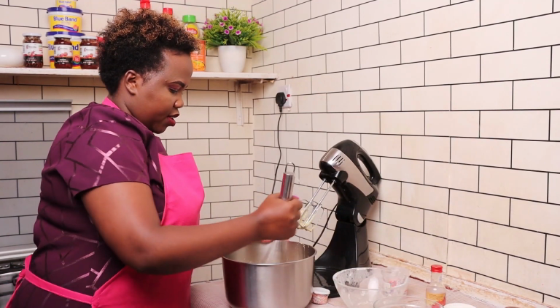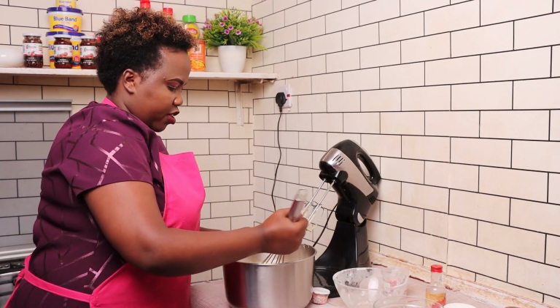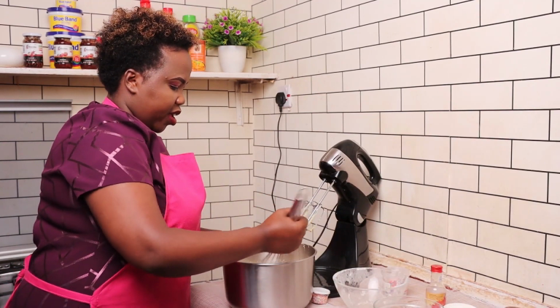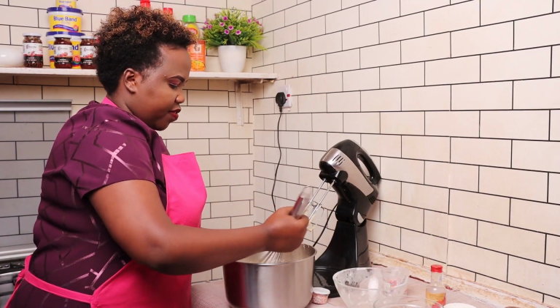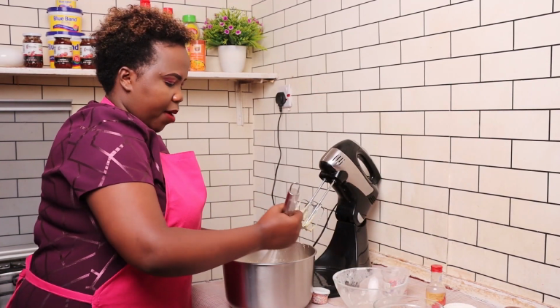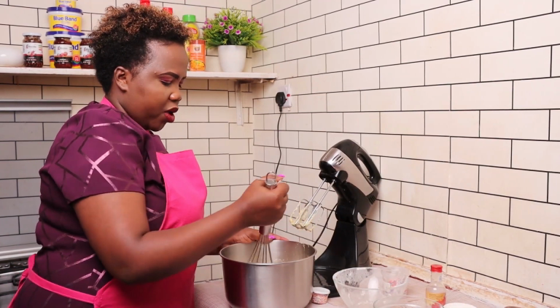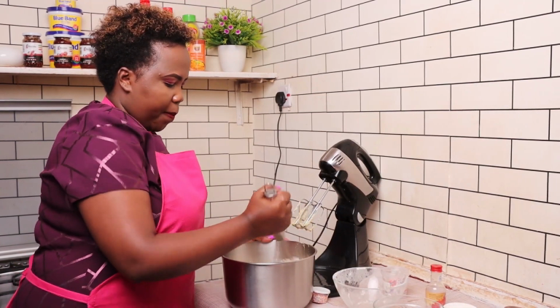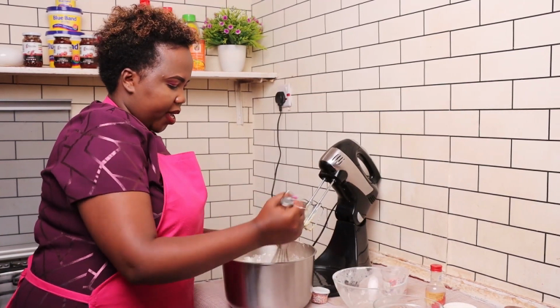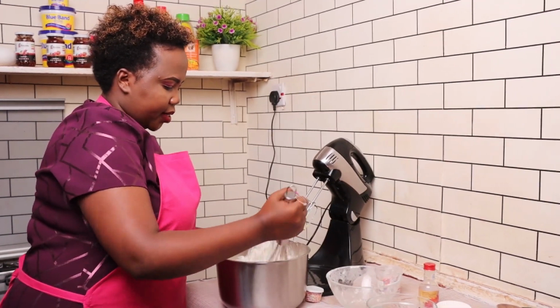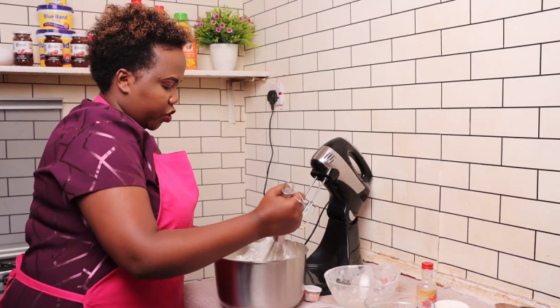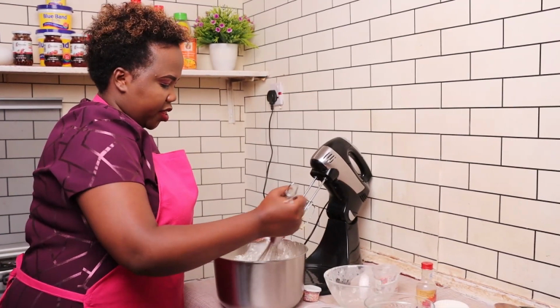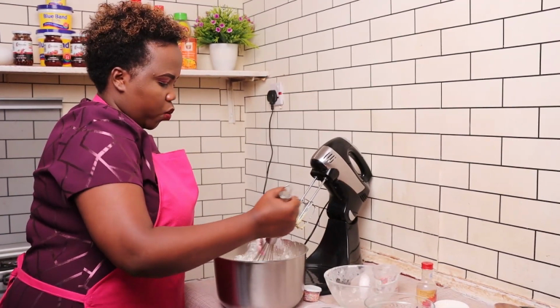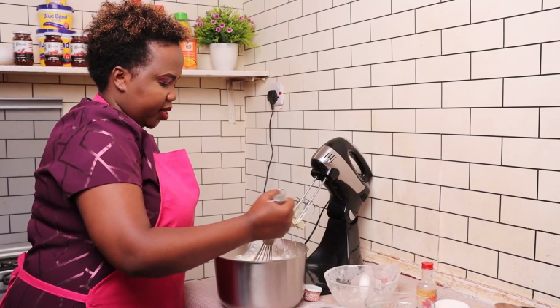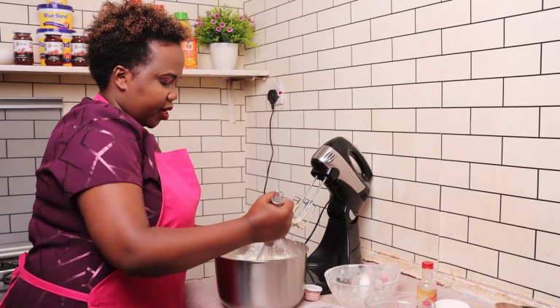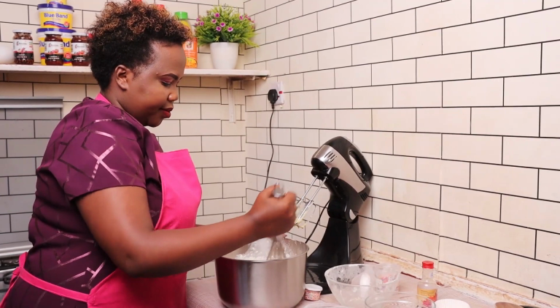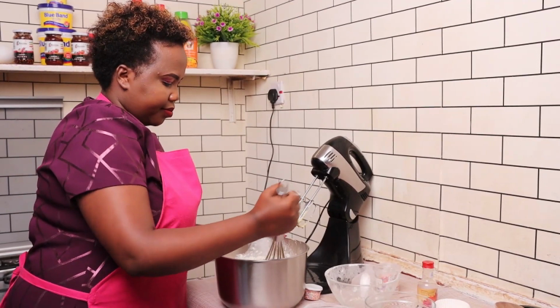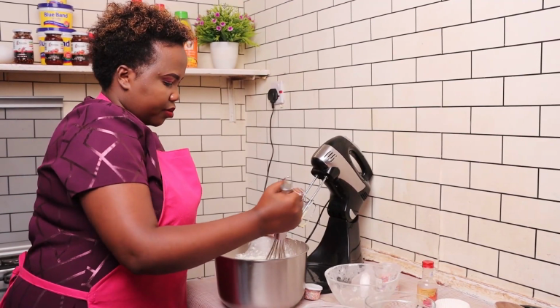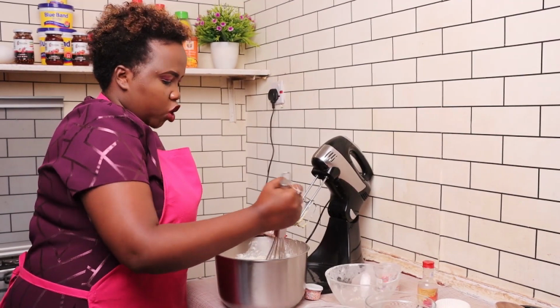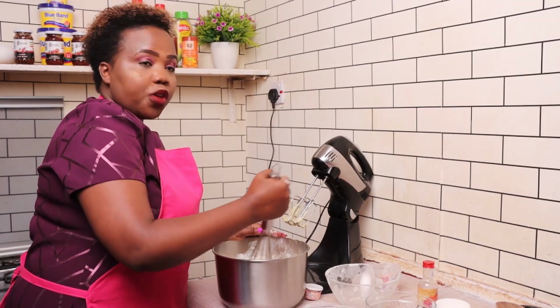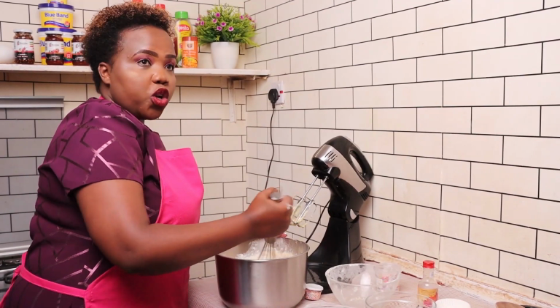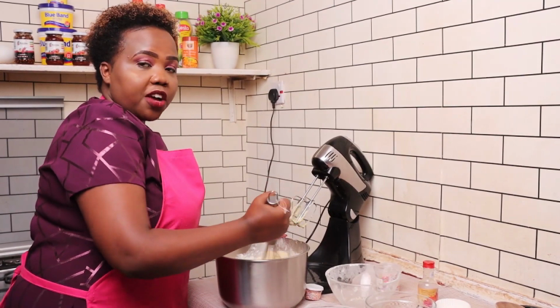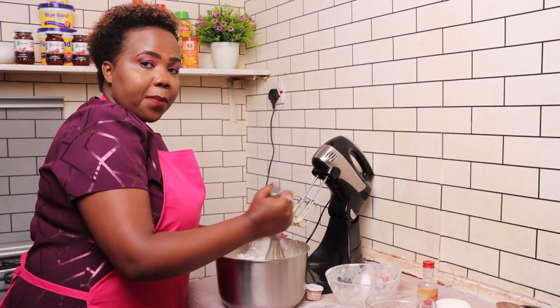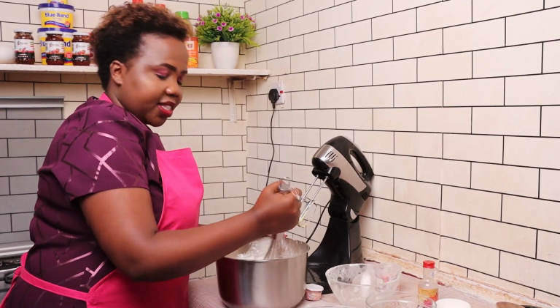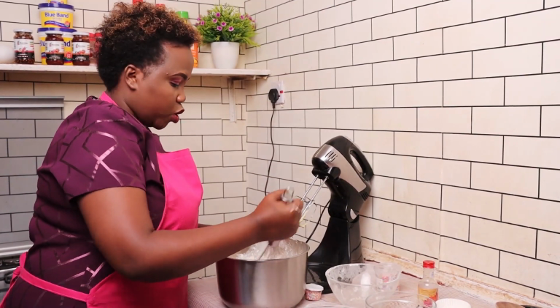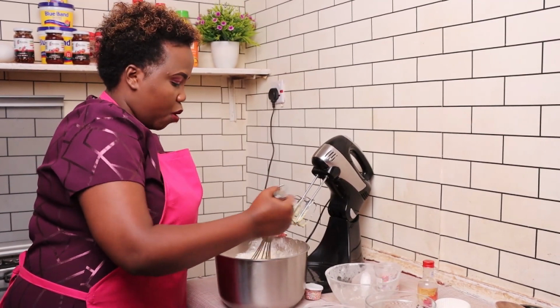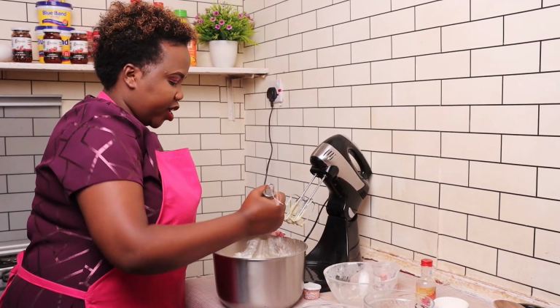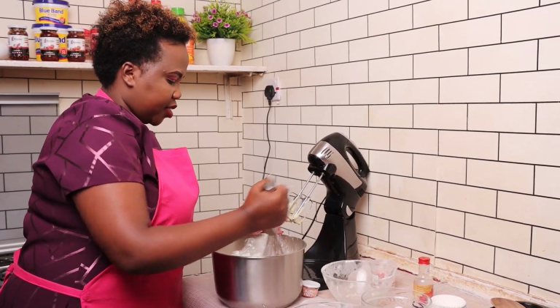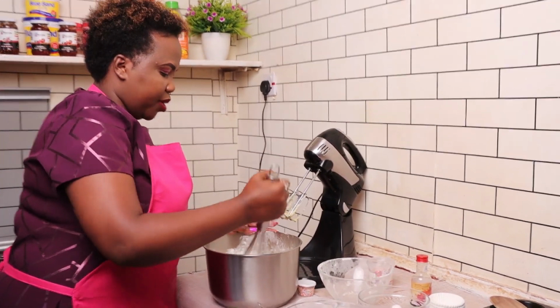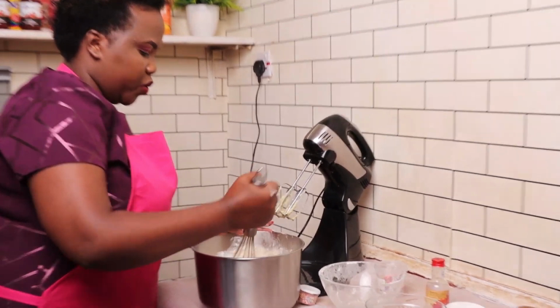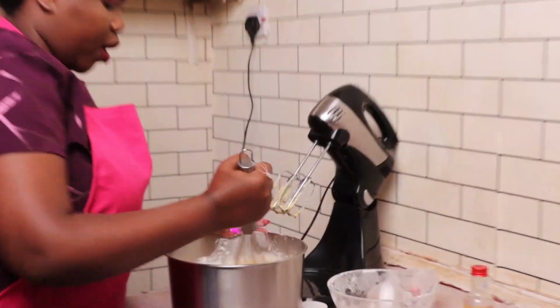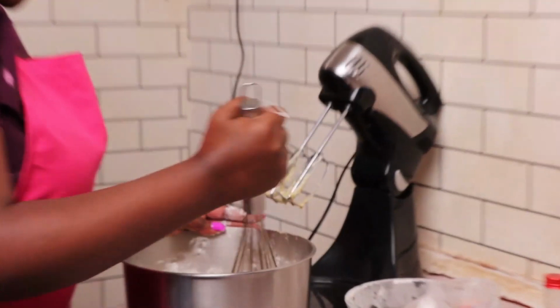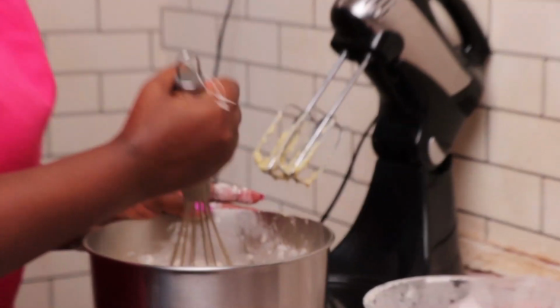I give them a quick mix using the whisk. If you don't have a mixer at home, you can simply use a whisk.